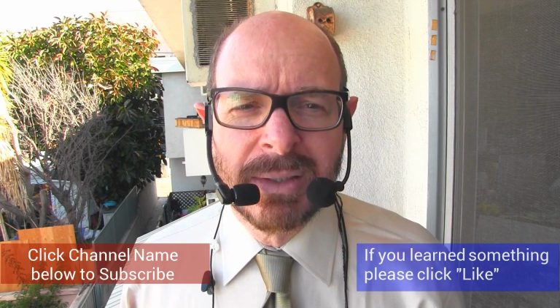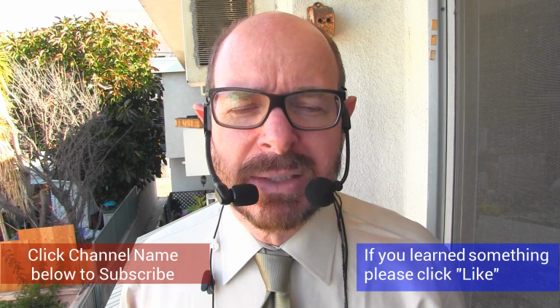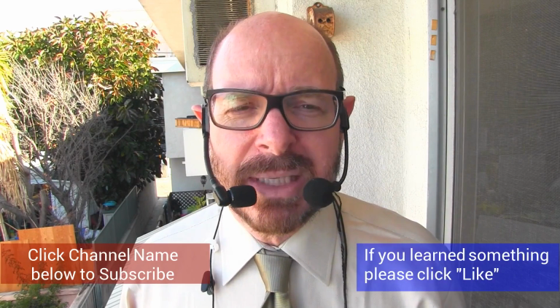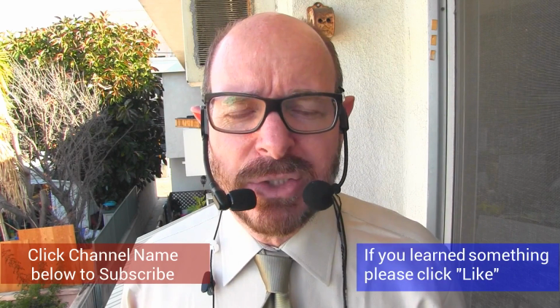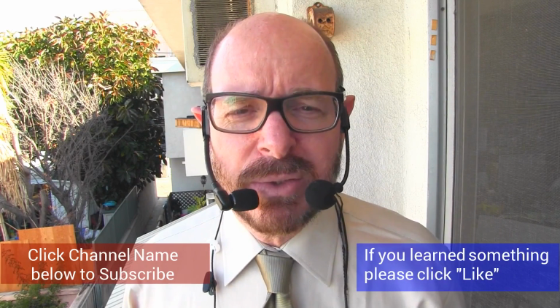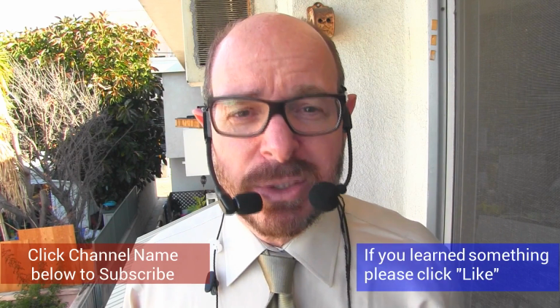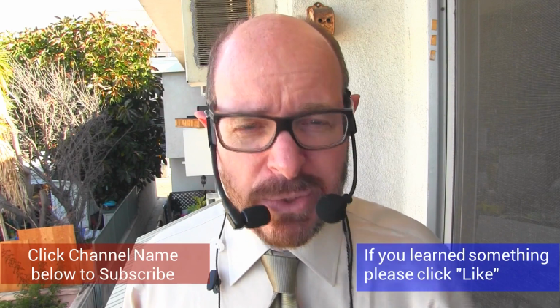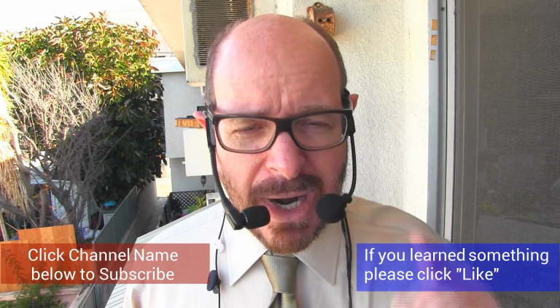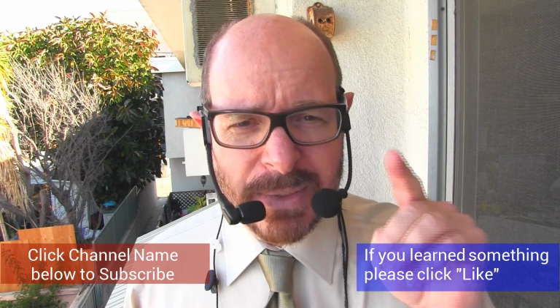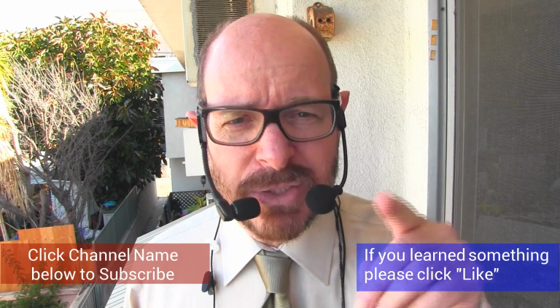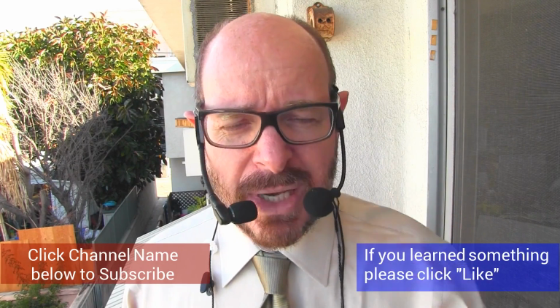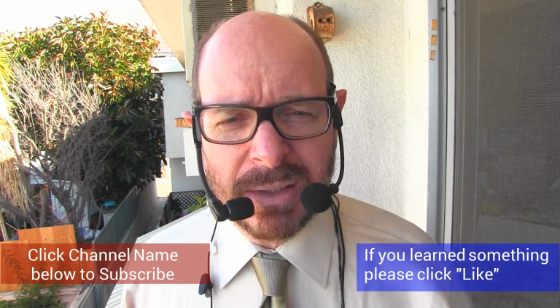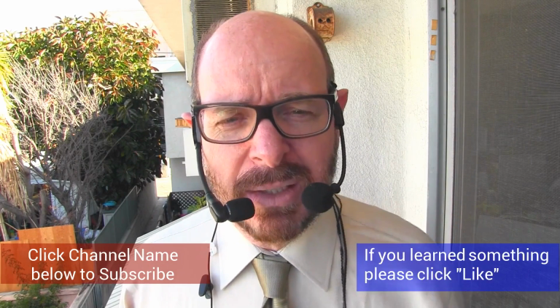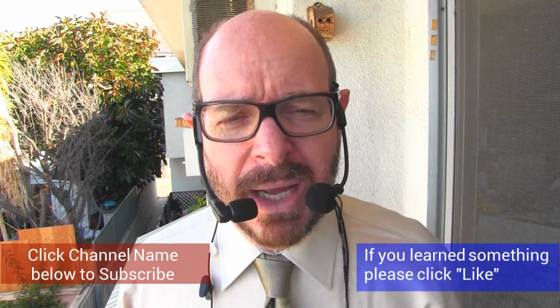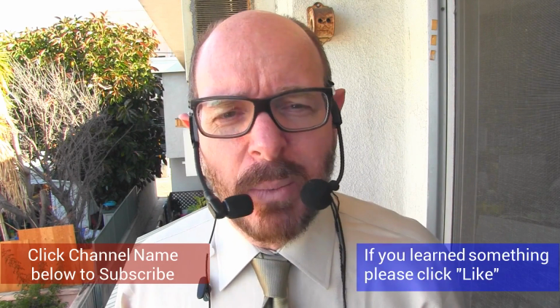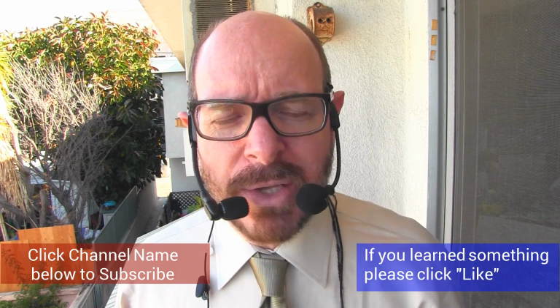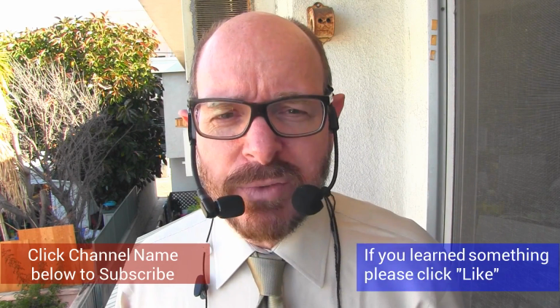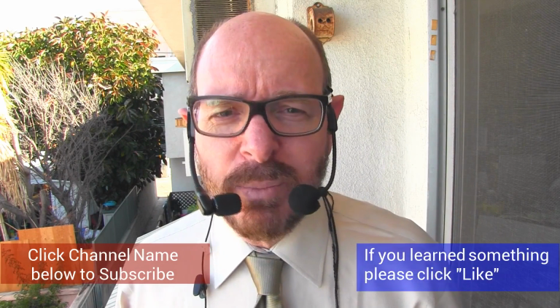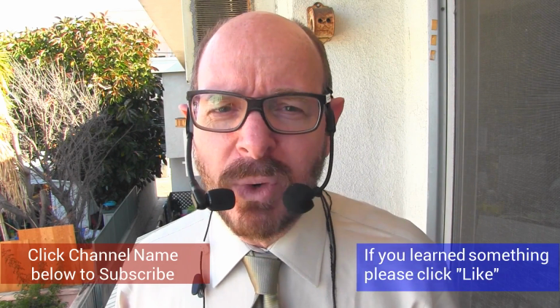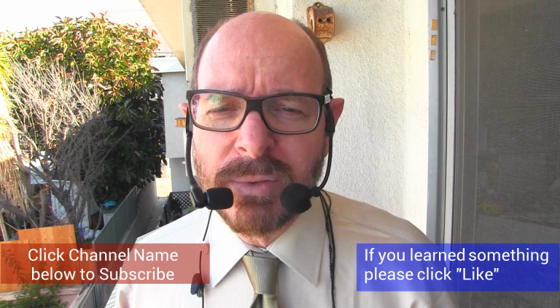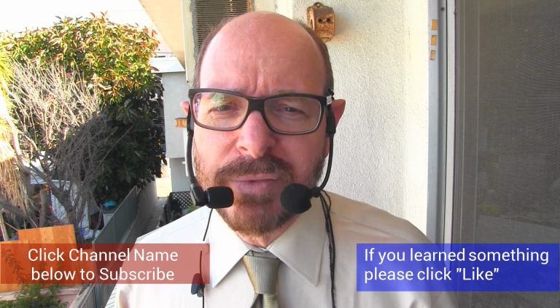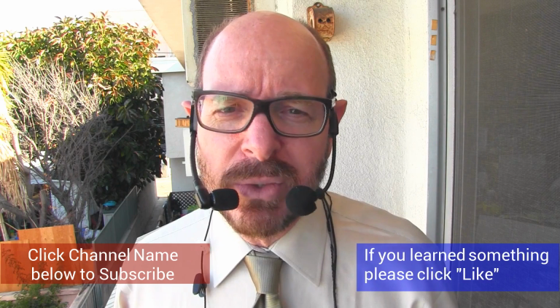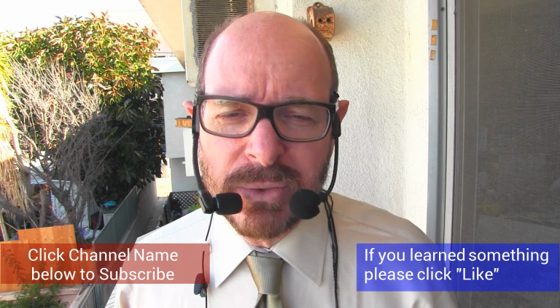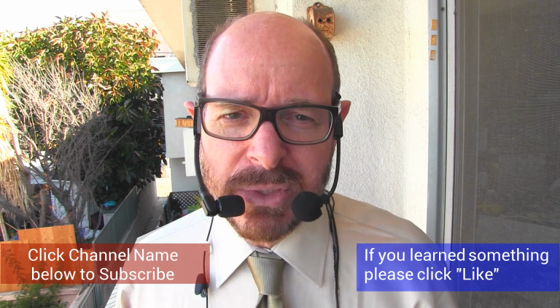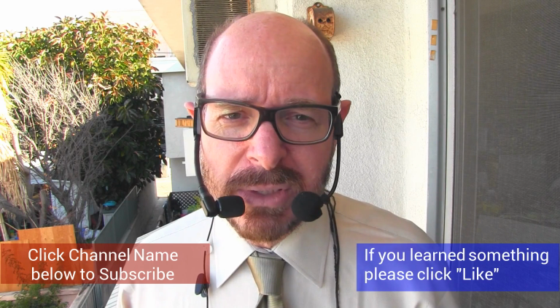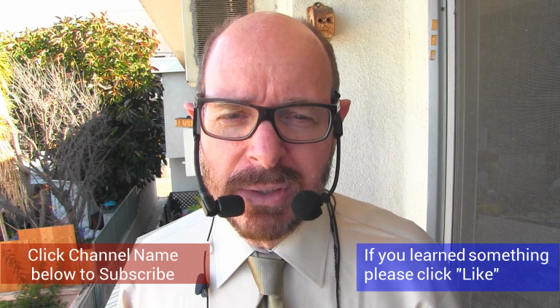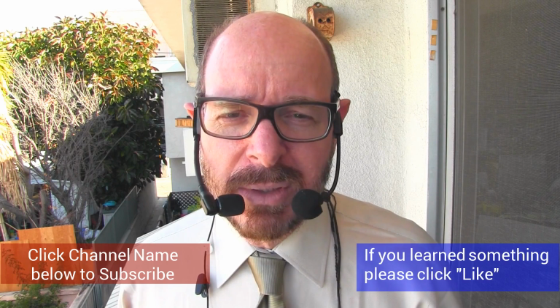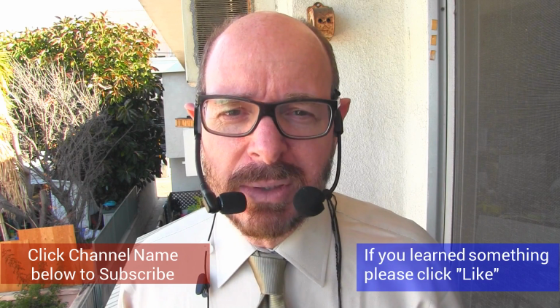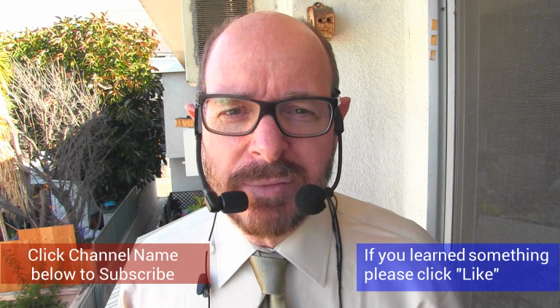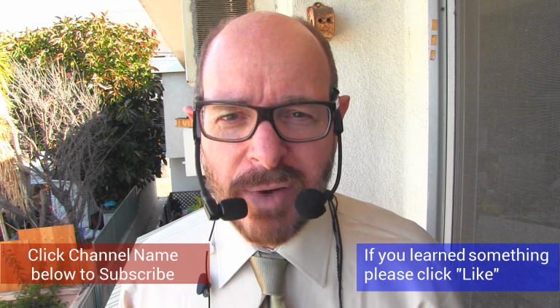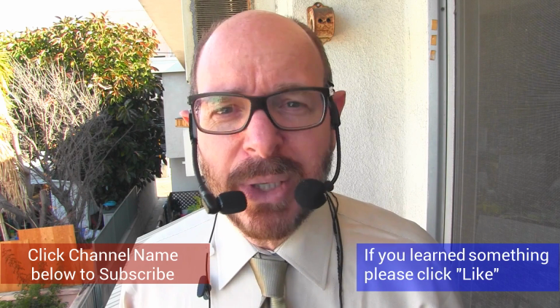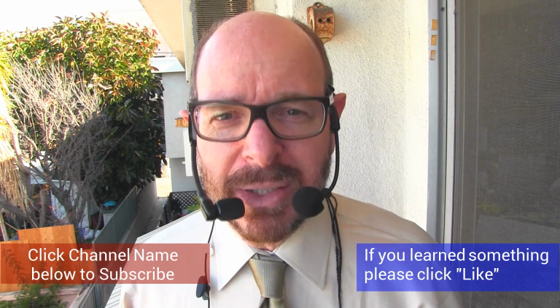Stay tuned, subscribe to the channel, and watch for more reviews from here.